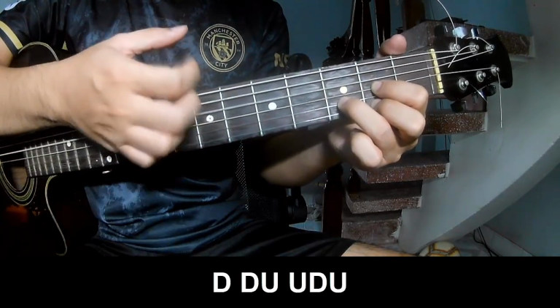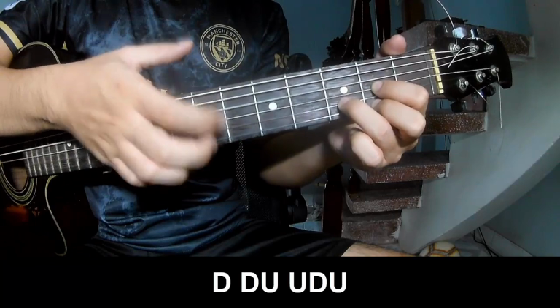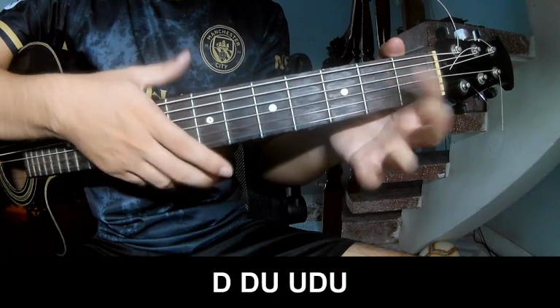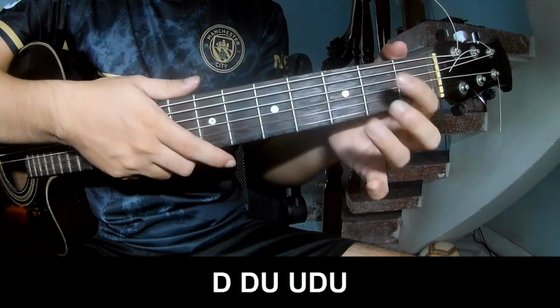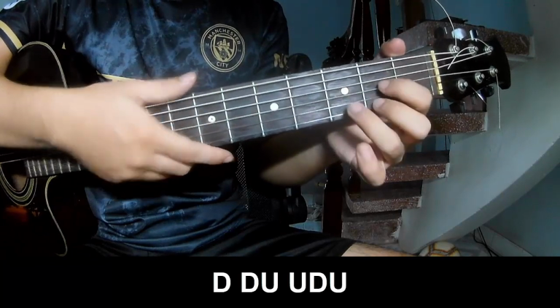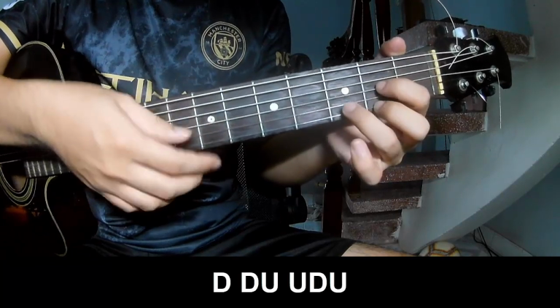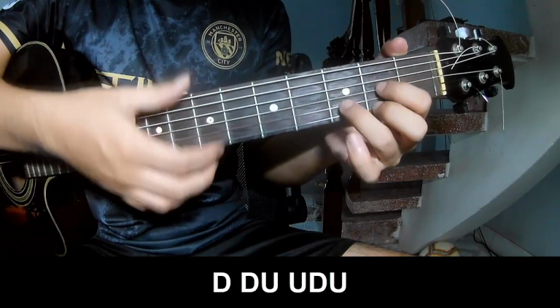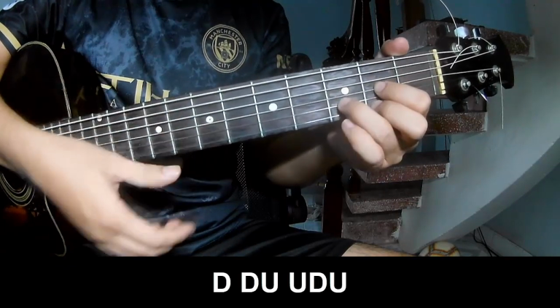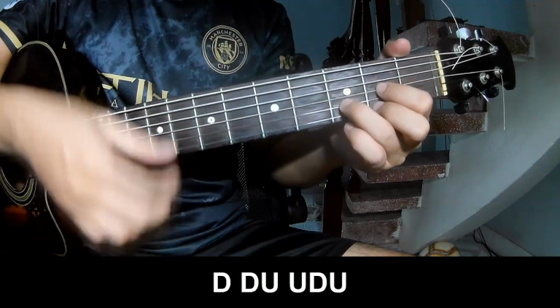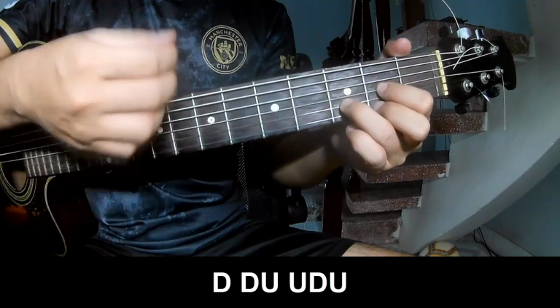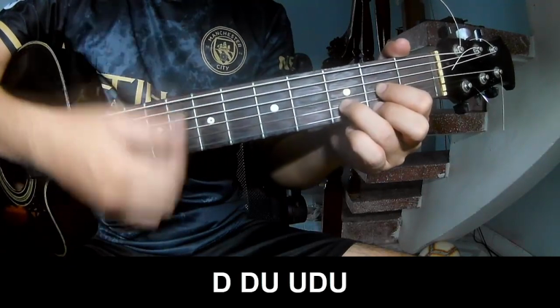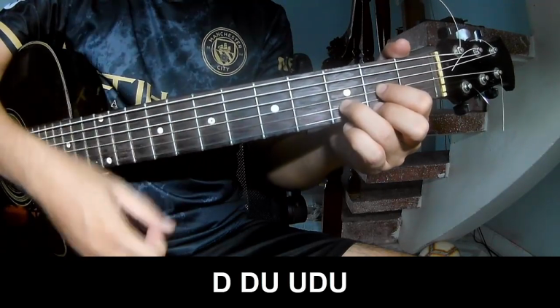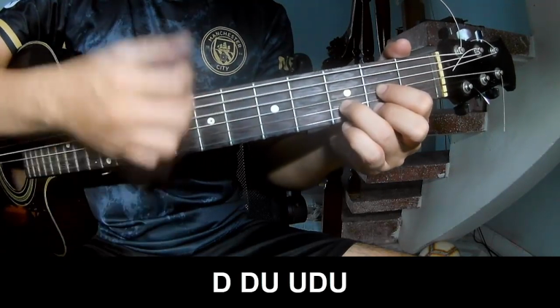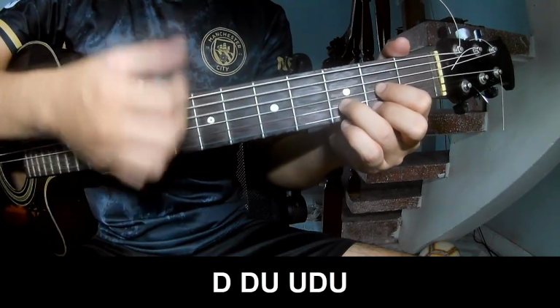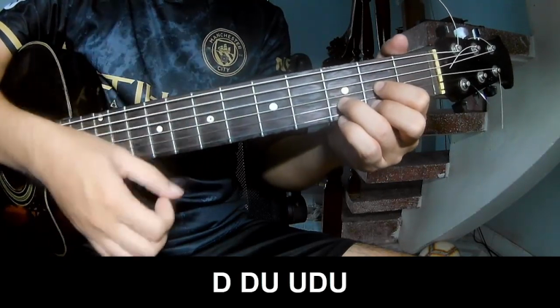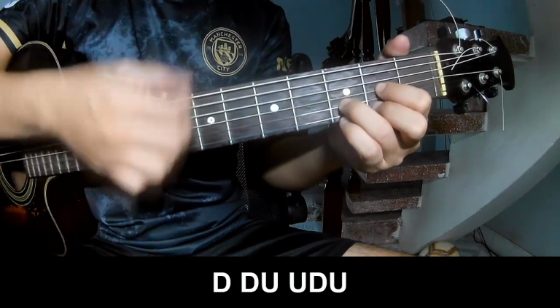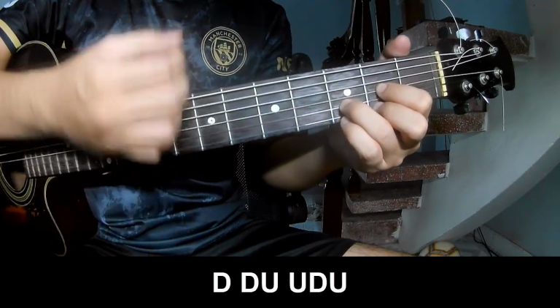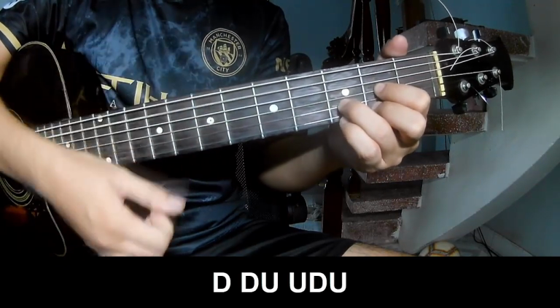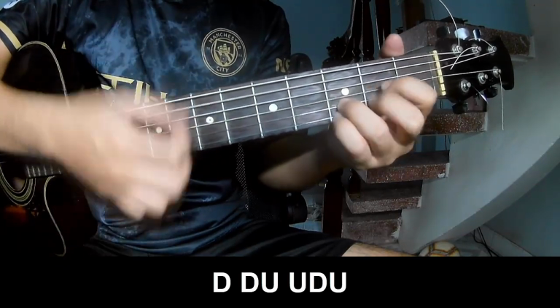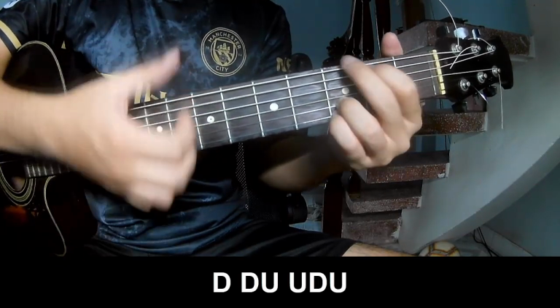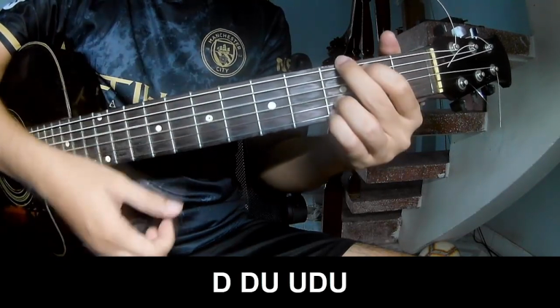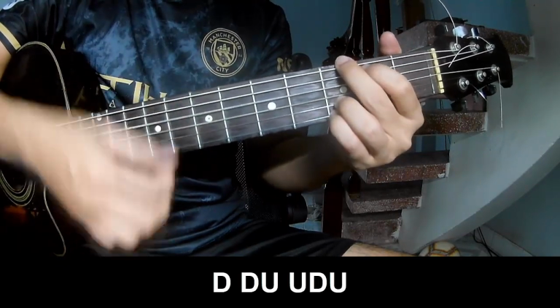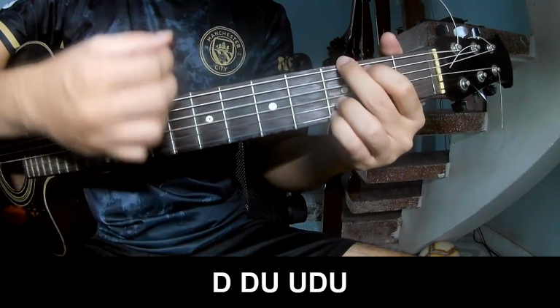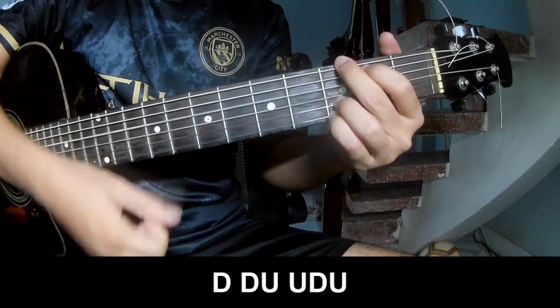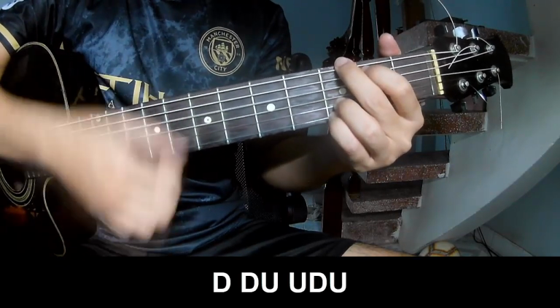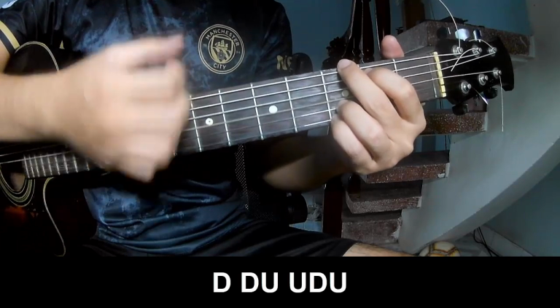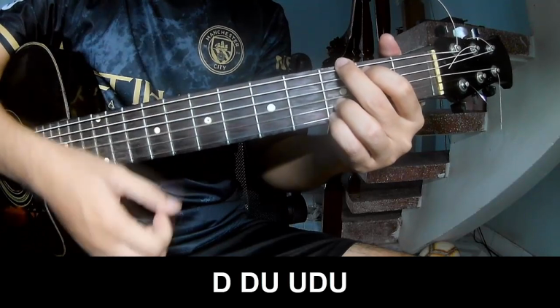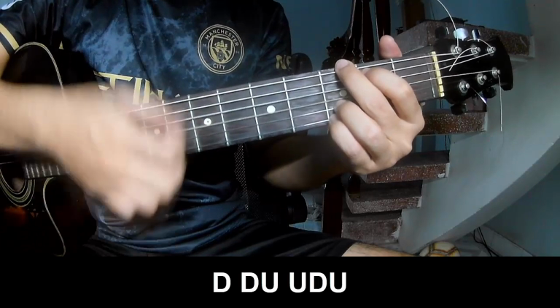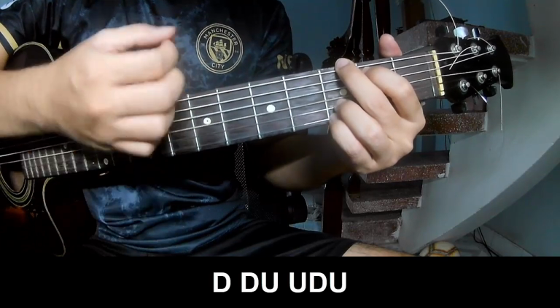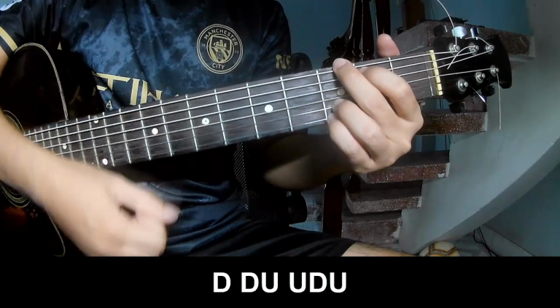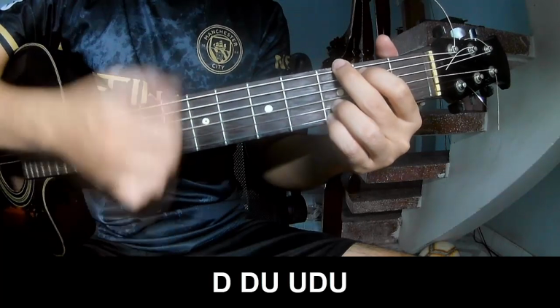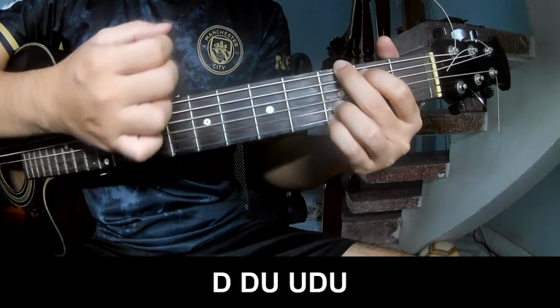Faster: down, down, up, up, down, down, up, down, down, up, up, down, up.